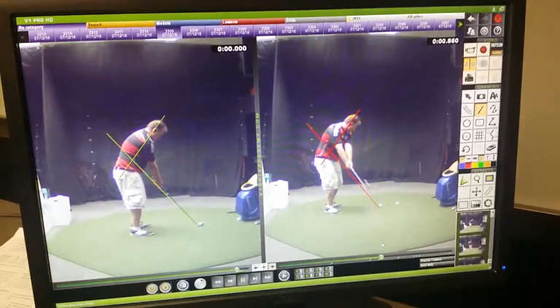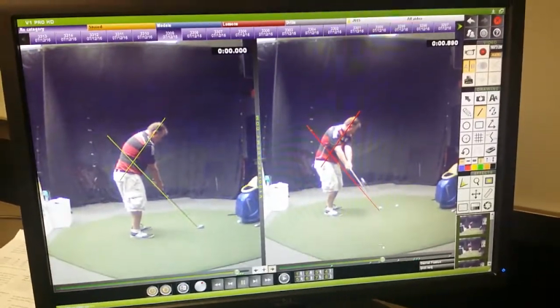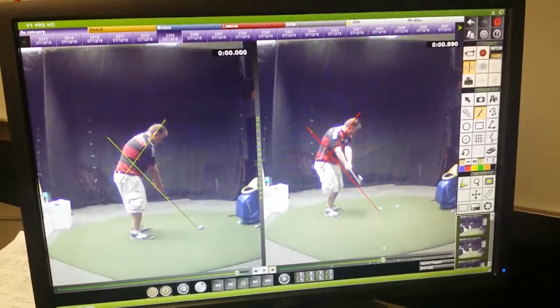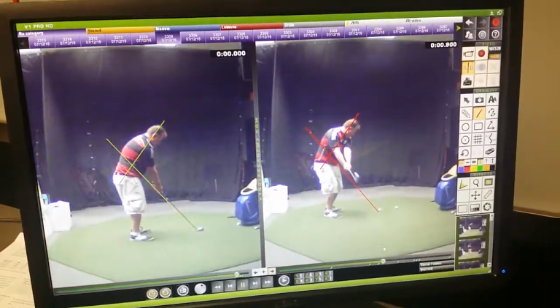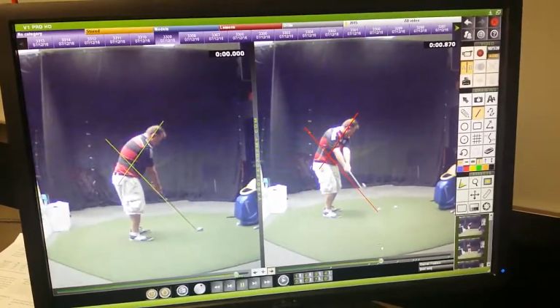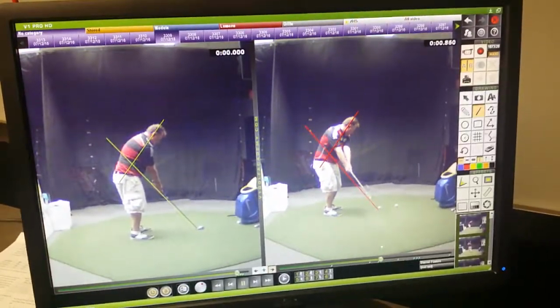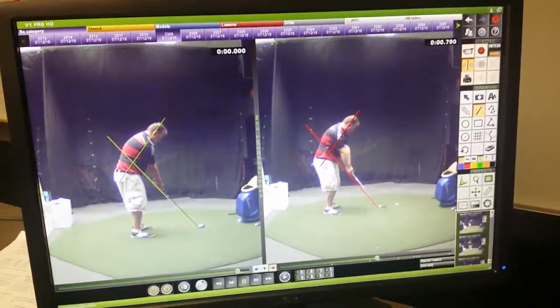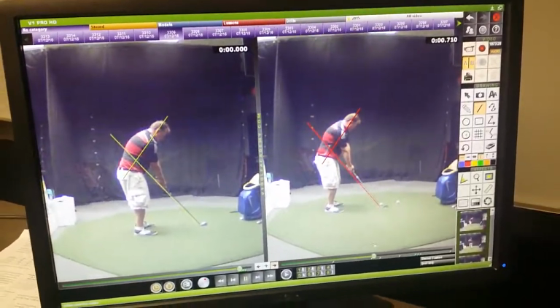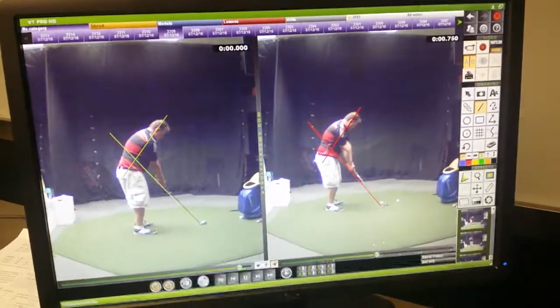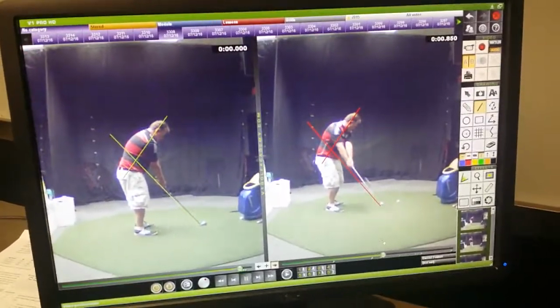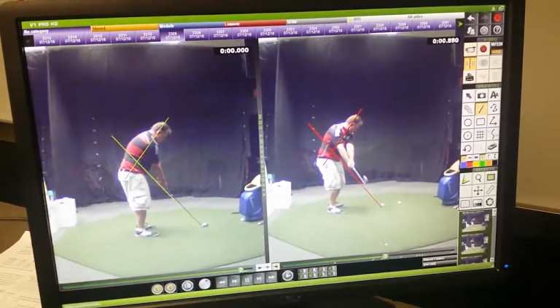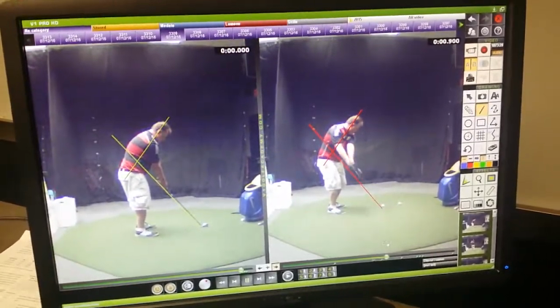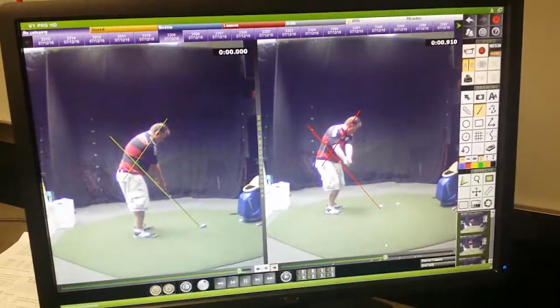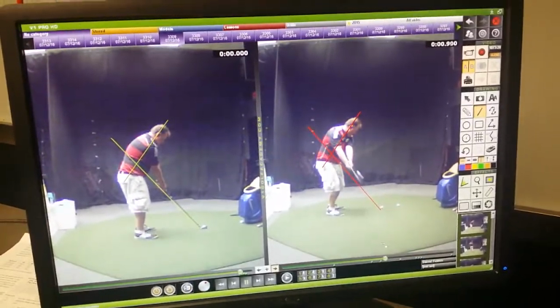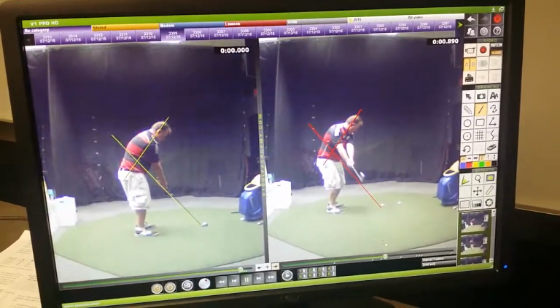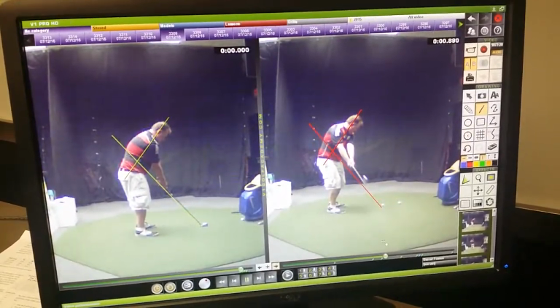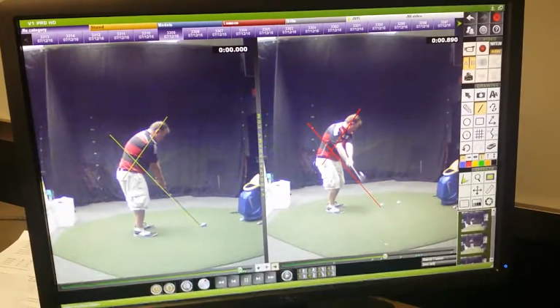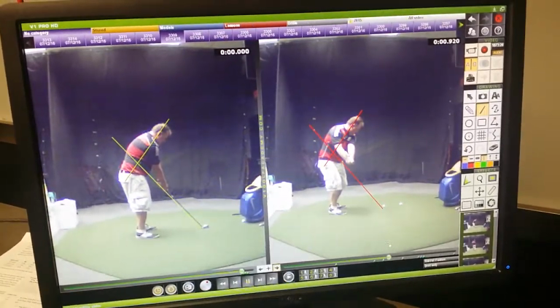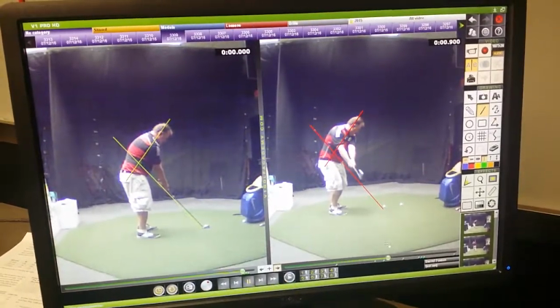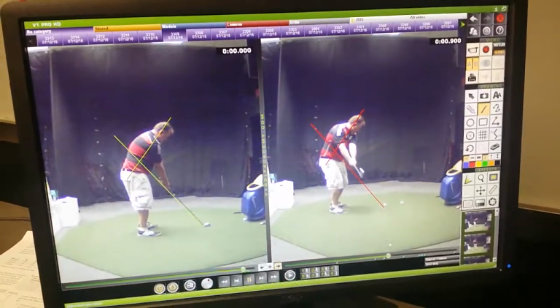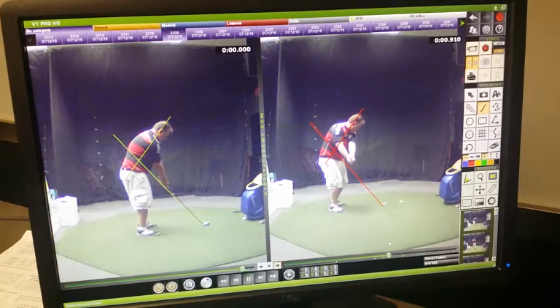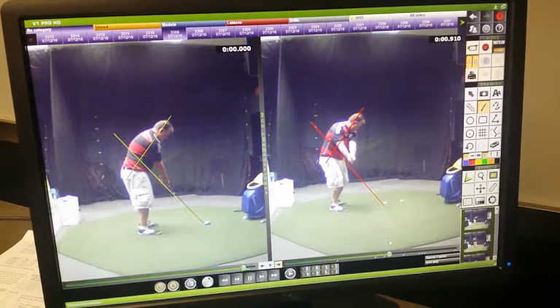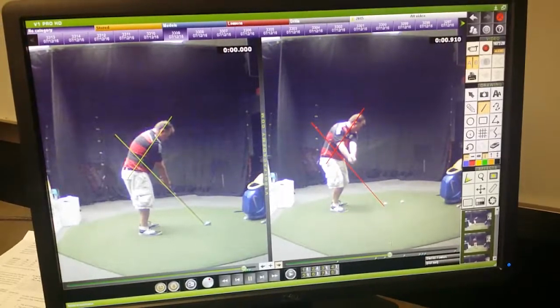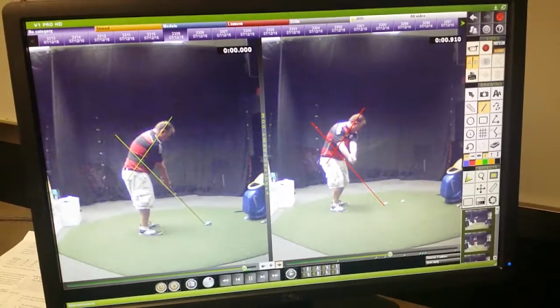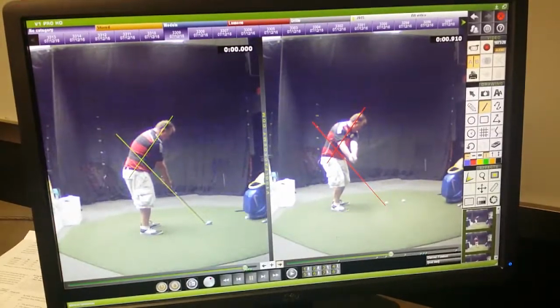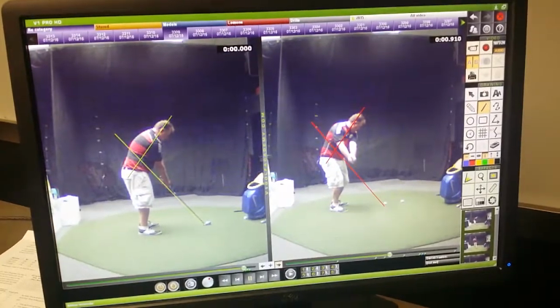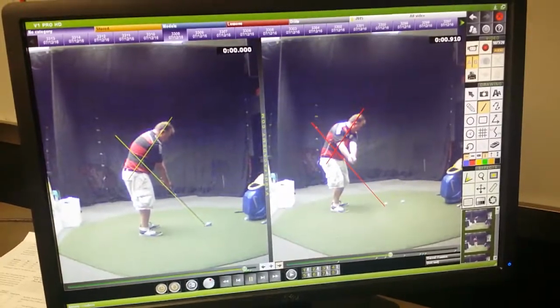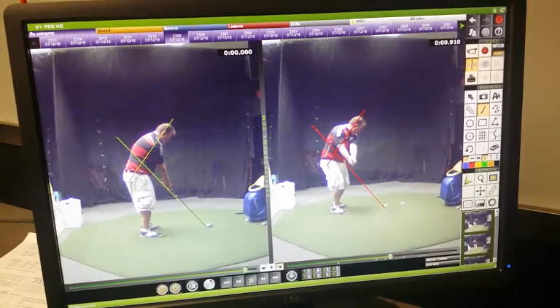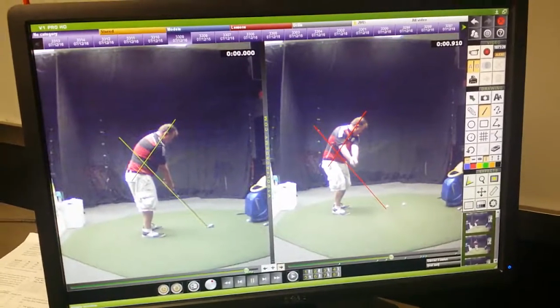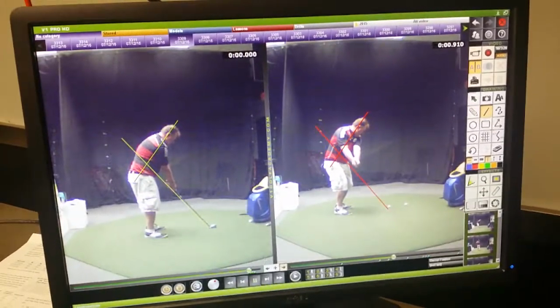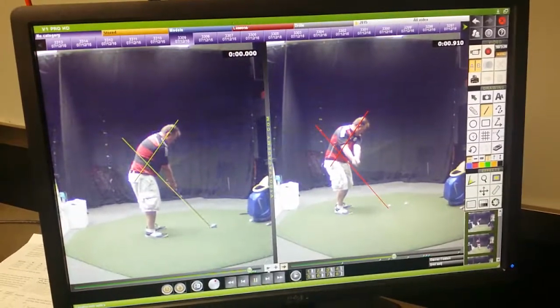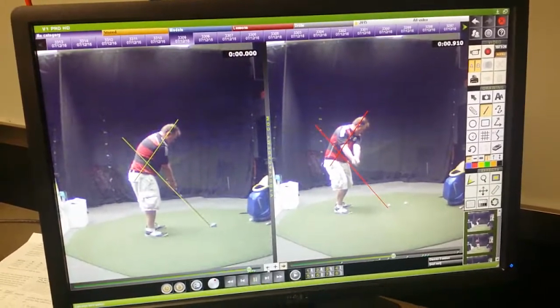This one was actually better than the one we looked at, because your hands were actually off of the line on the takeaway, so this one's pretty good.